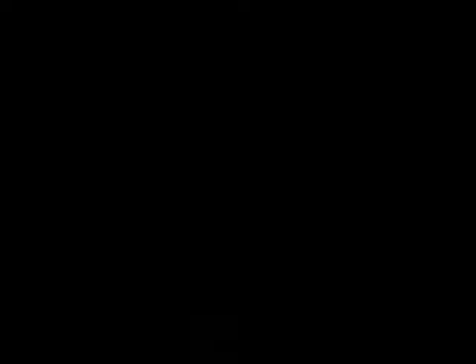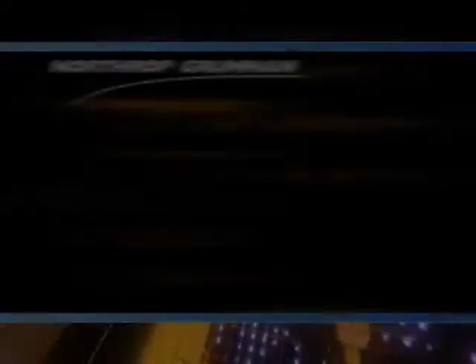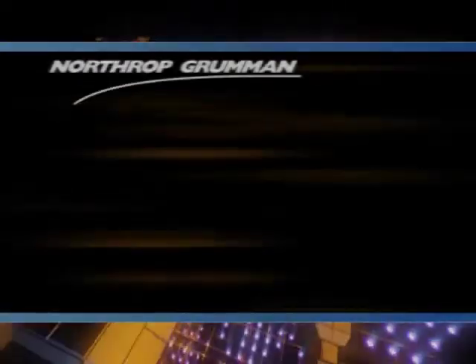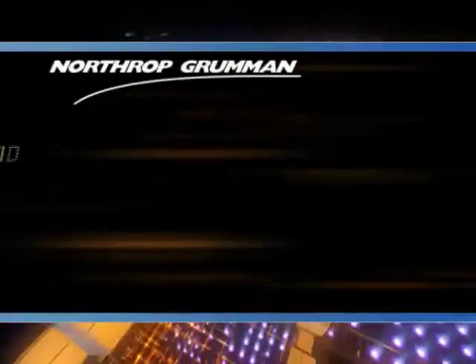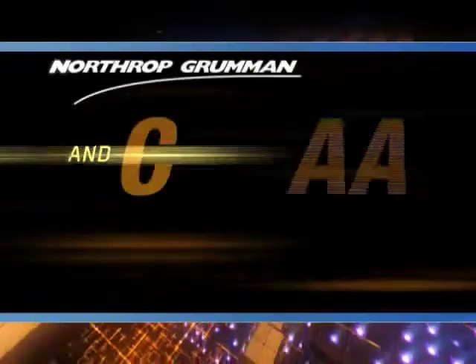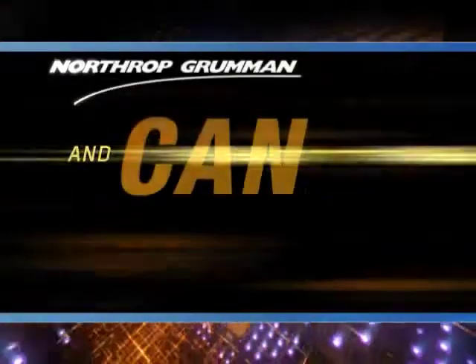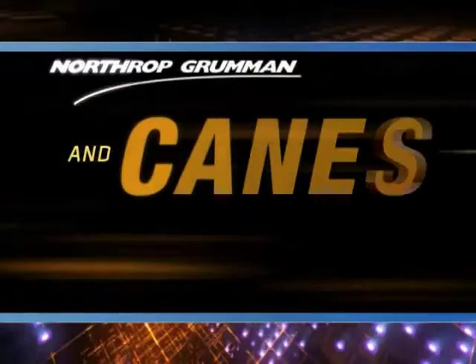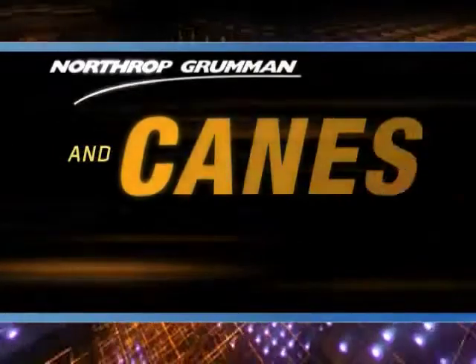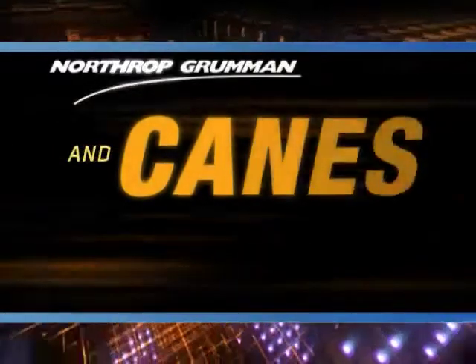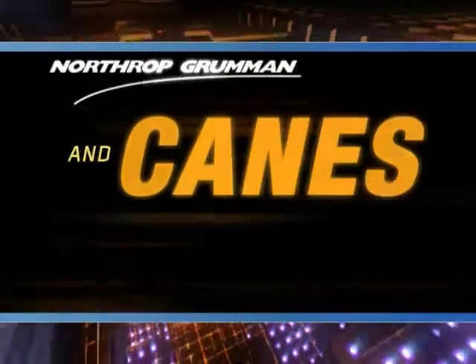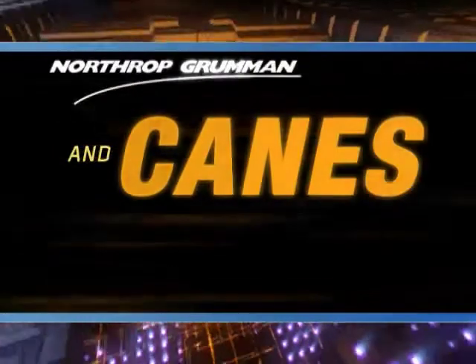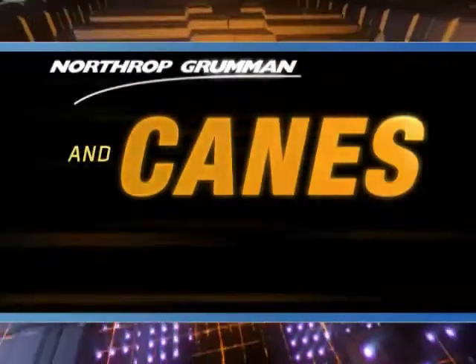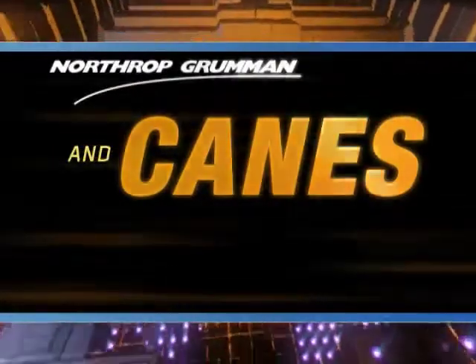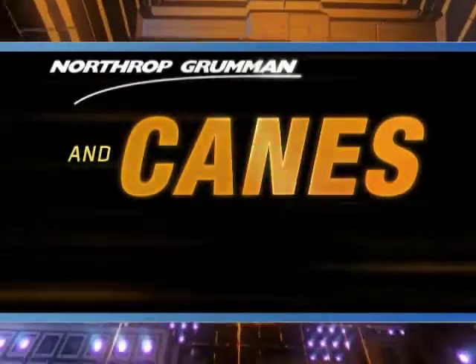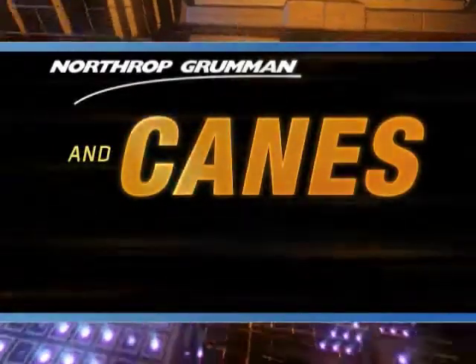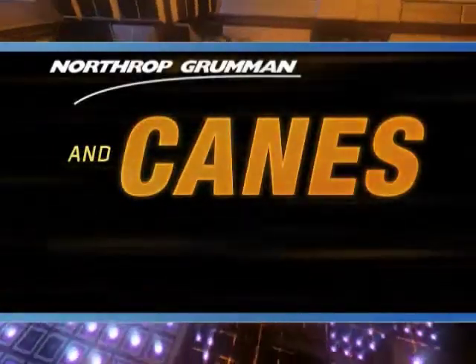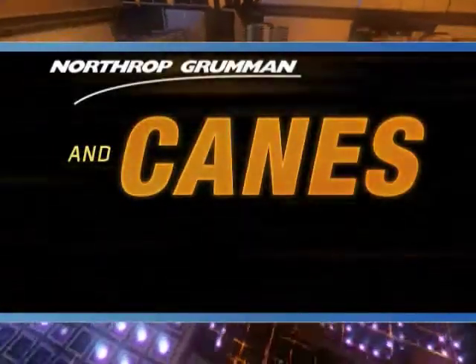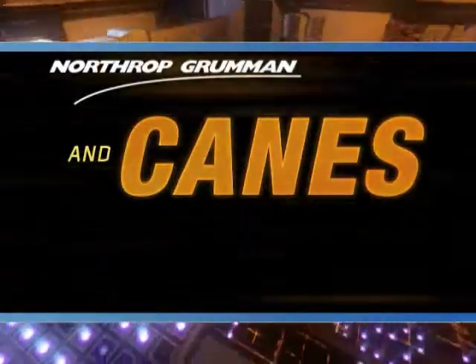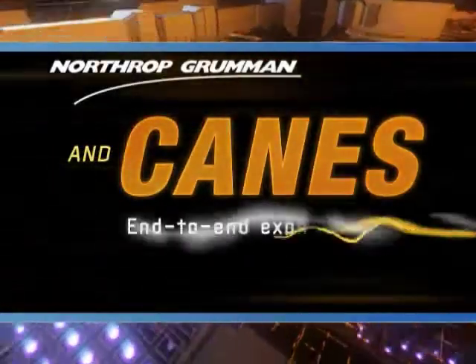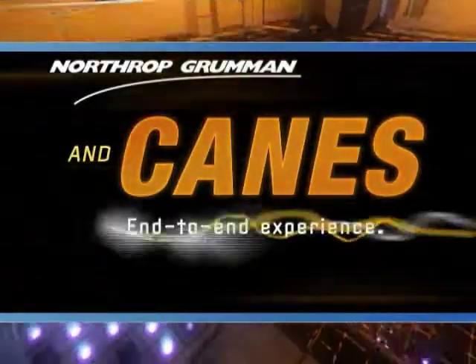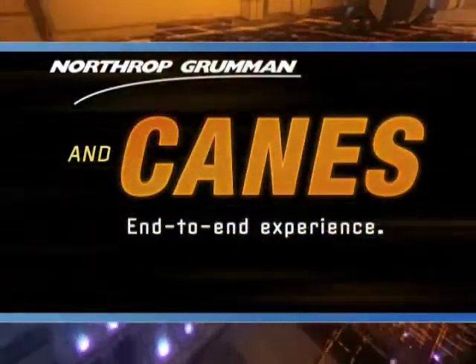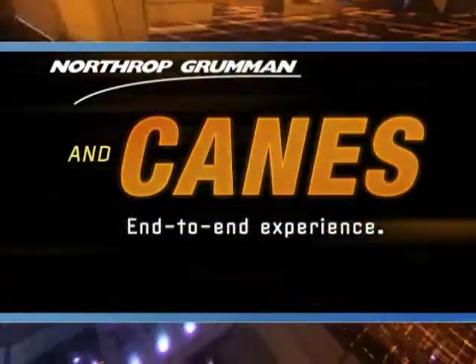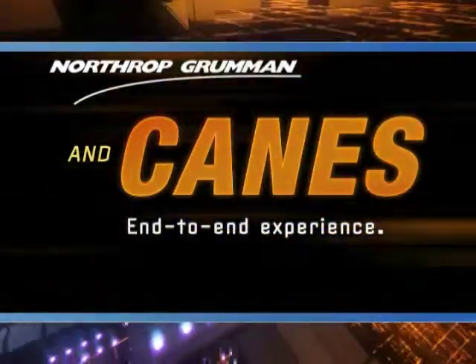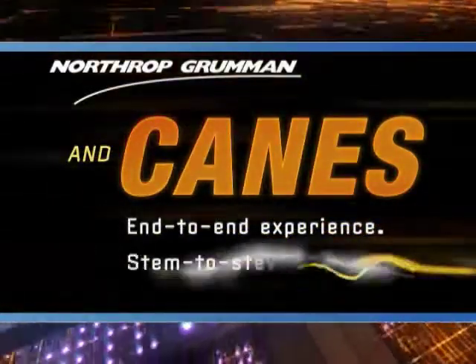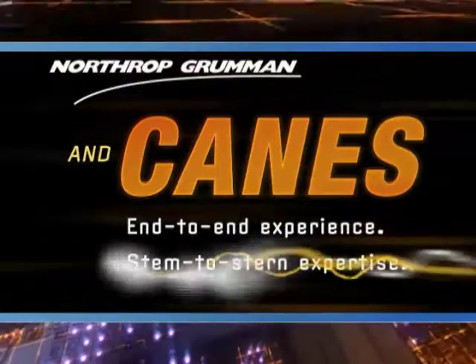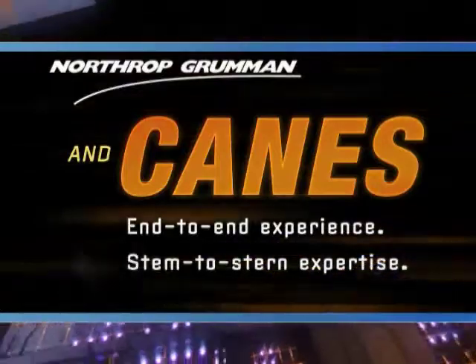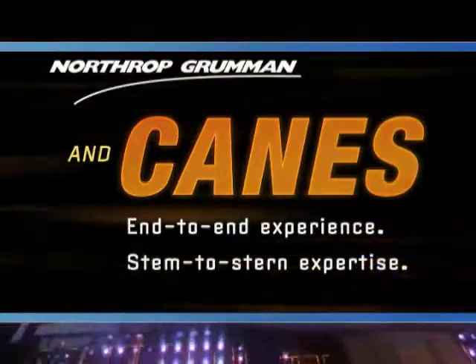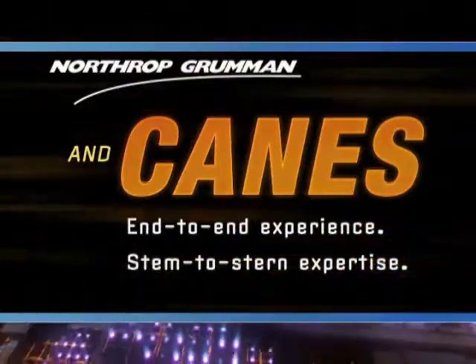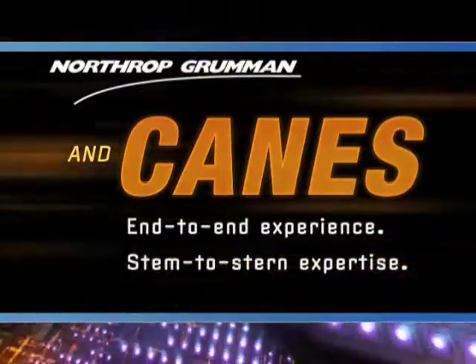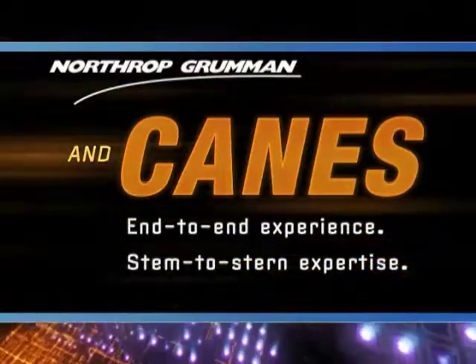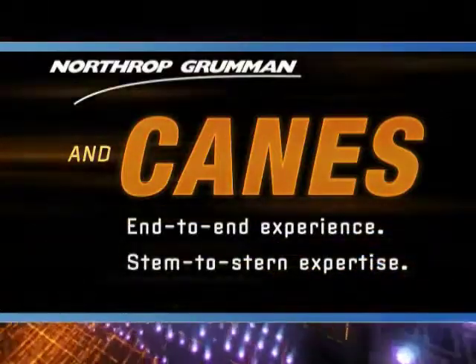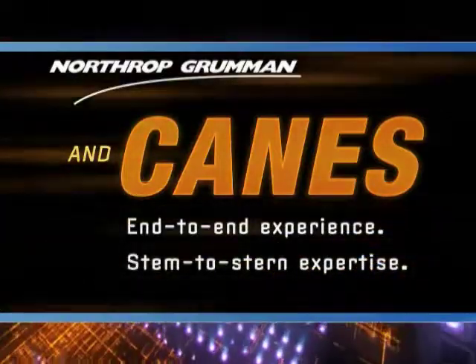Northrop Grumman and CANES. End-to-end experience. Stem-to-stern expertise.